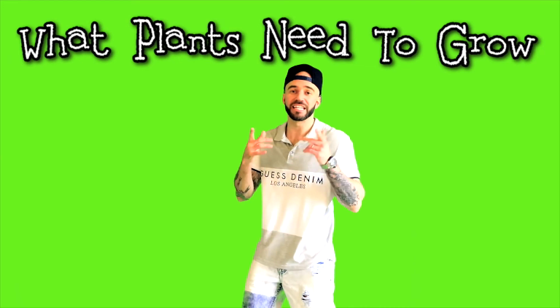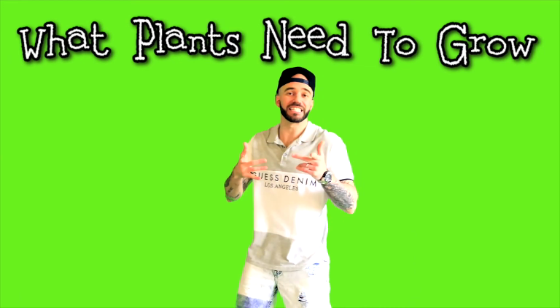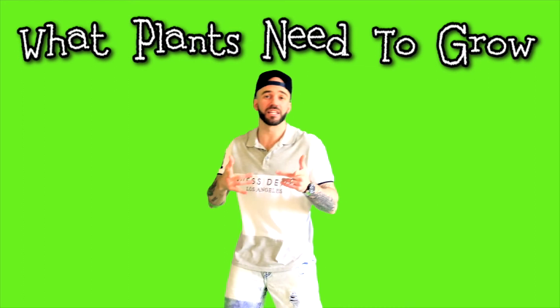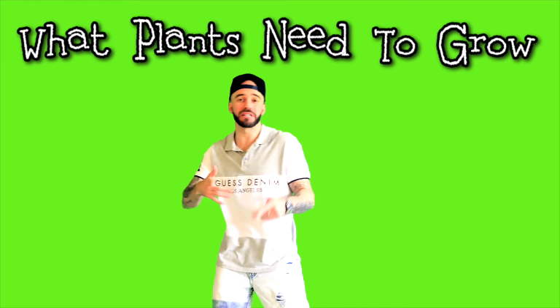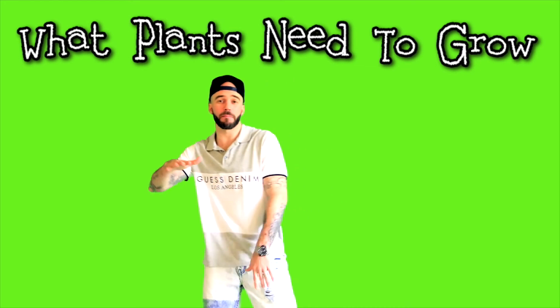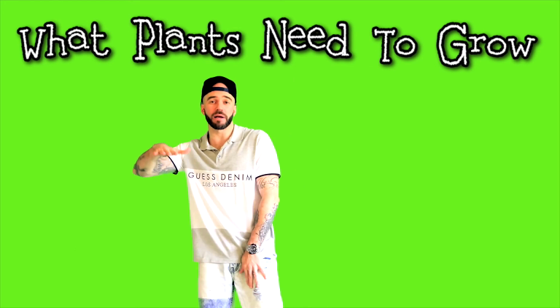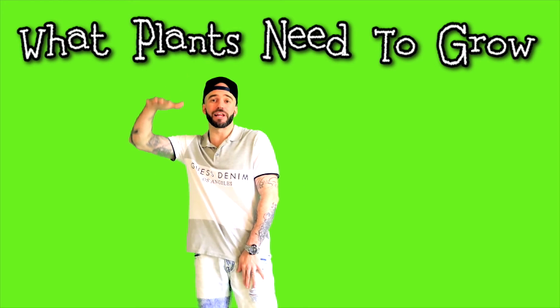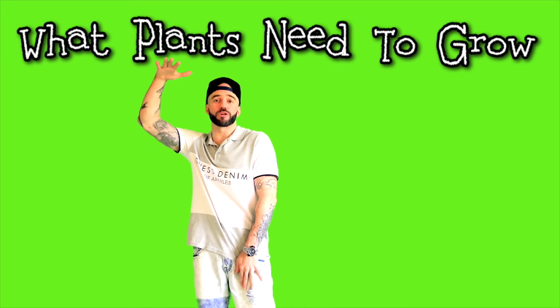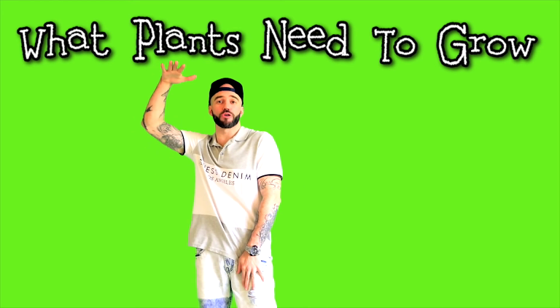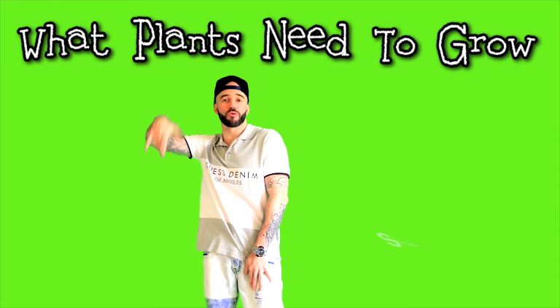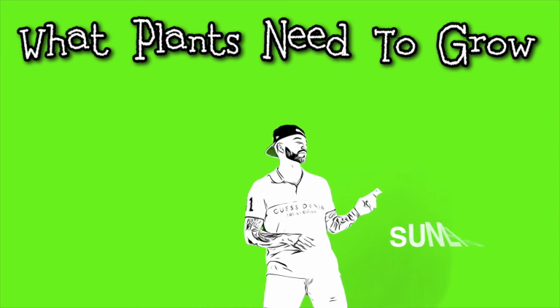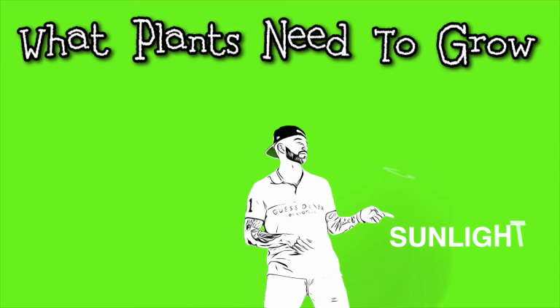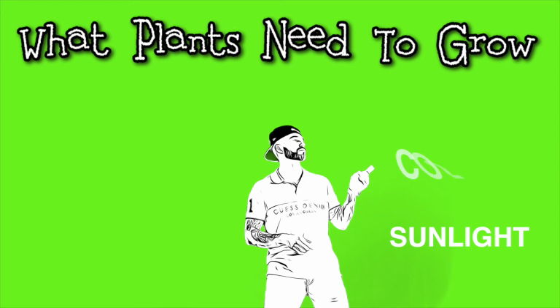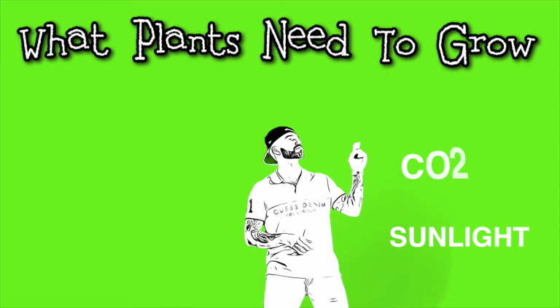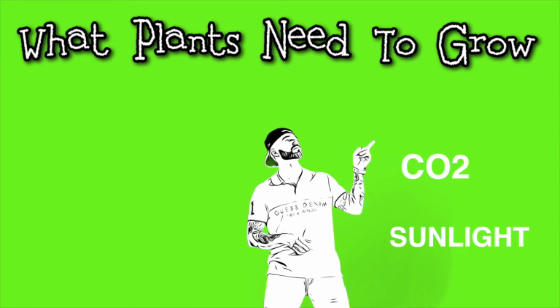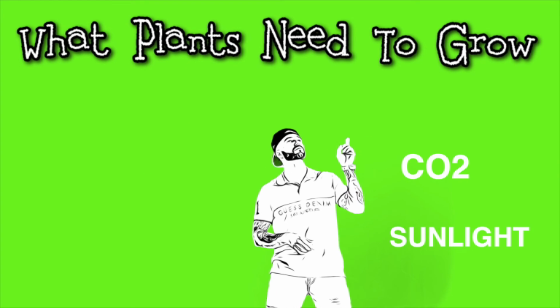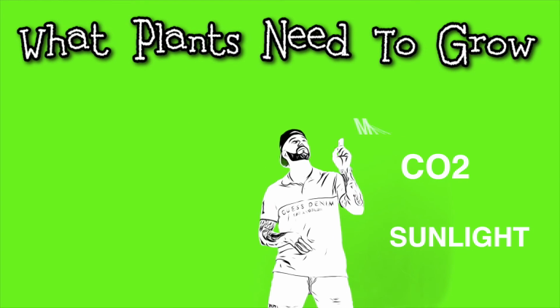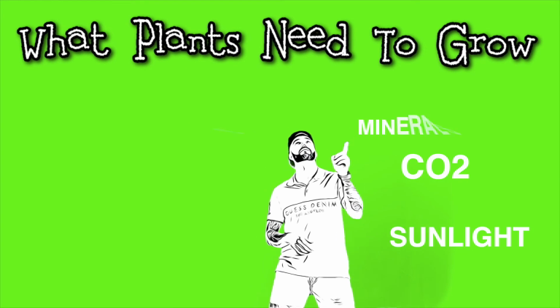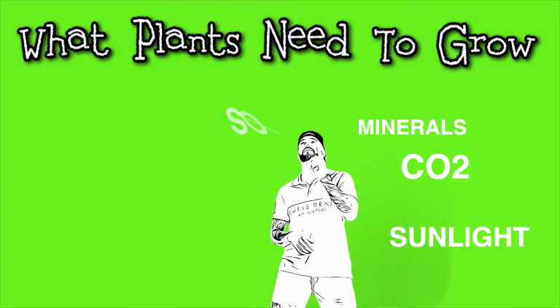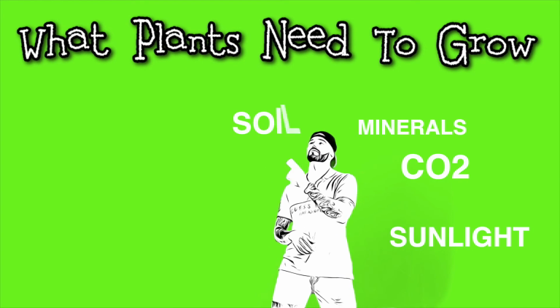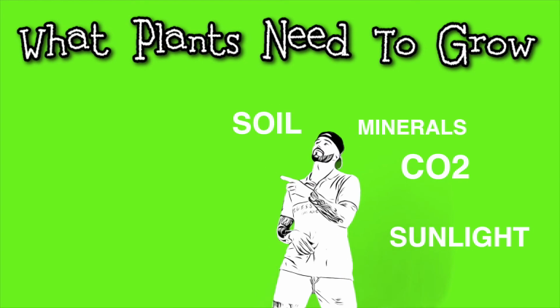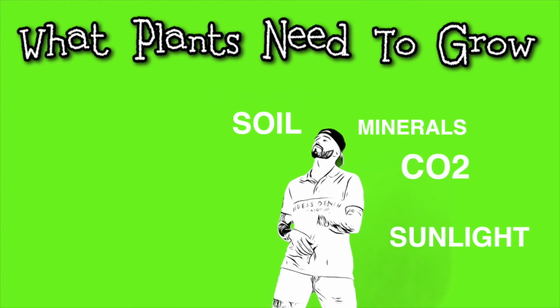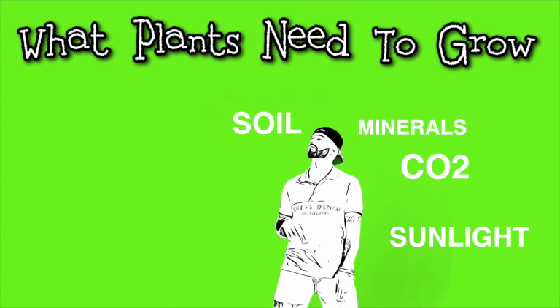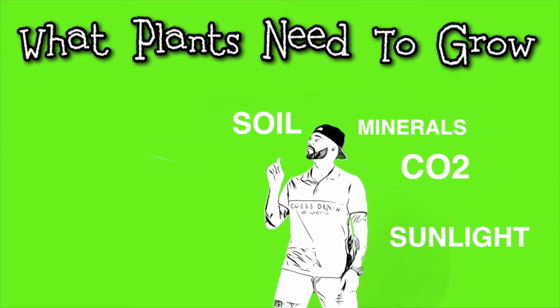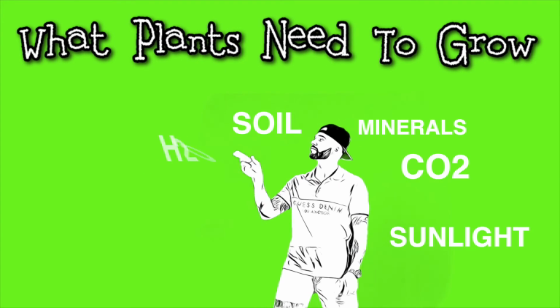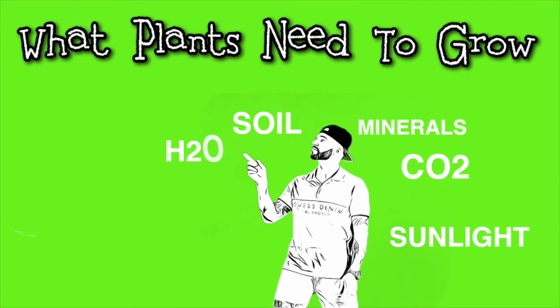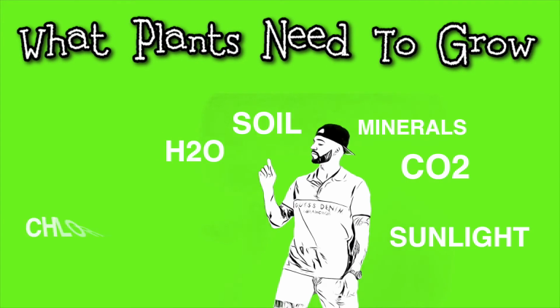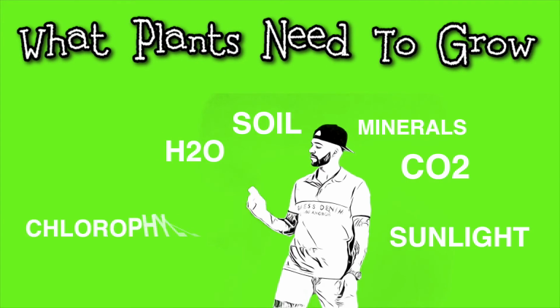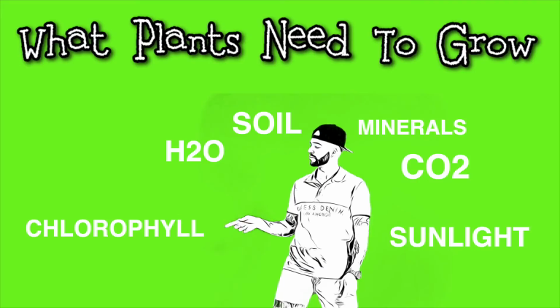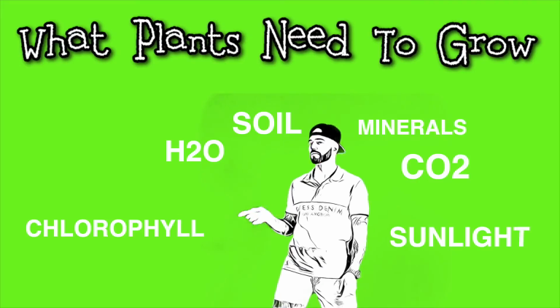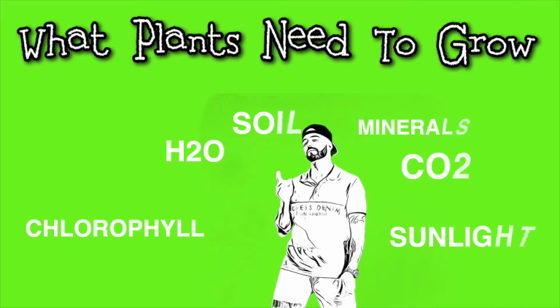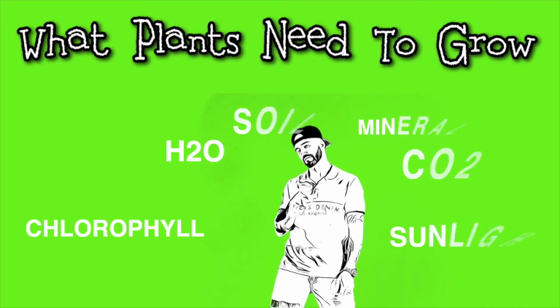Here's the elements that make a plant grow though: sunlight, CO2, minerals and soil, H2O, chlorophyll — now you know.